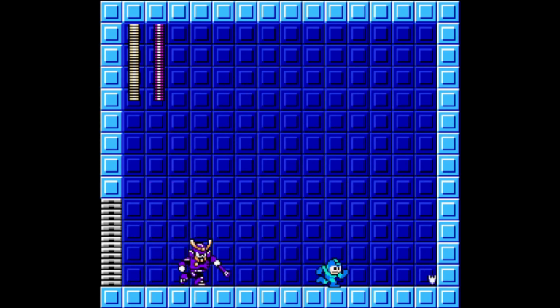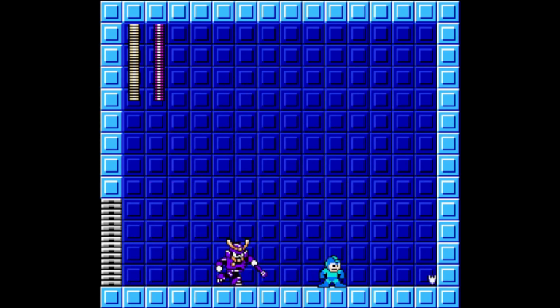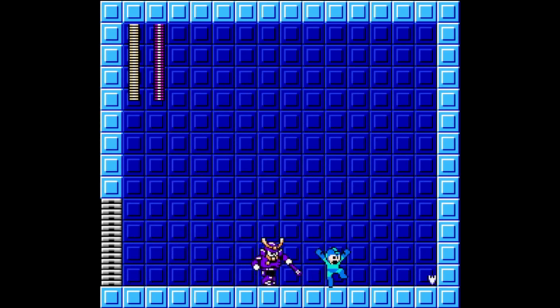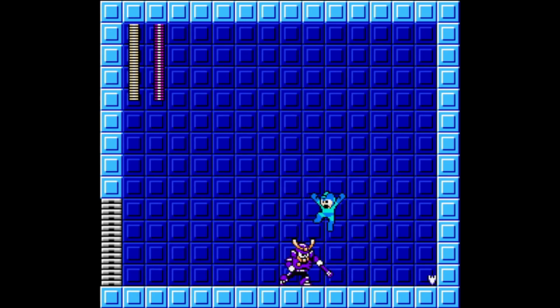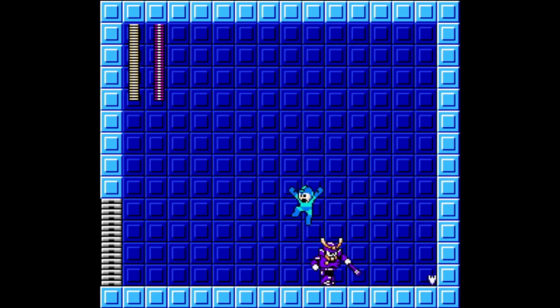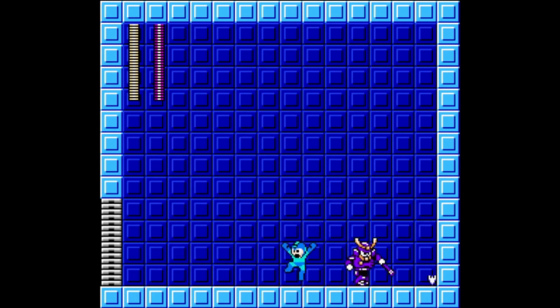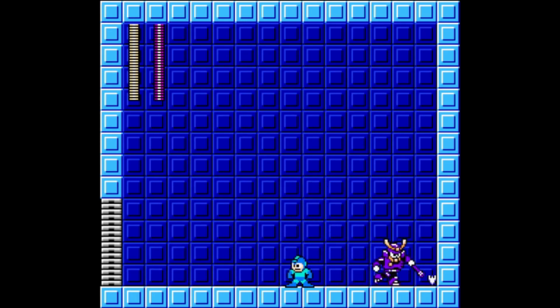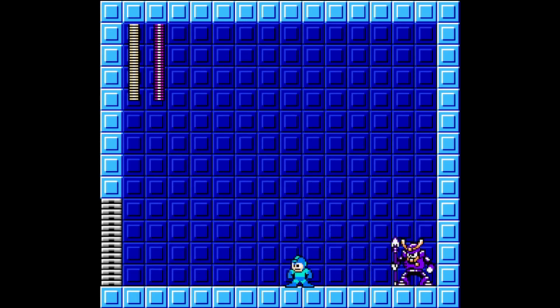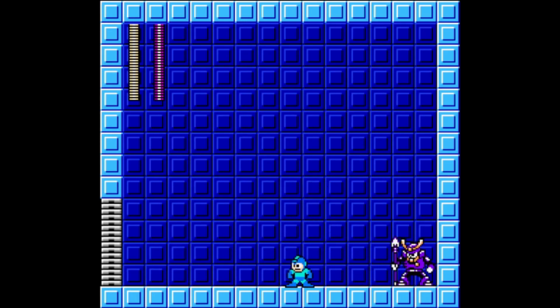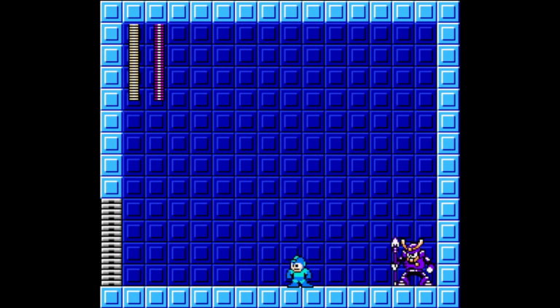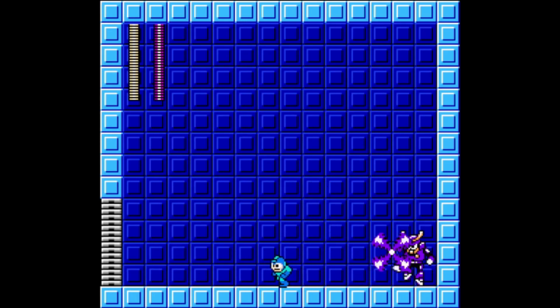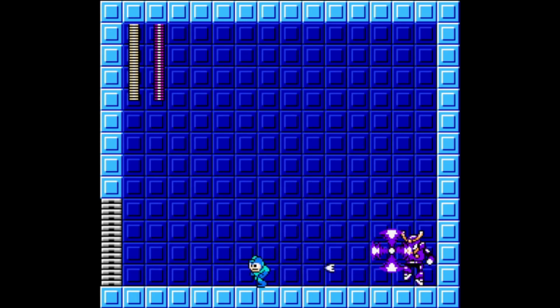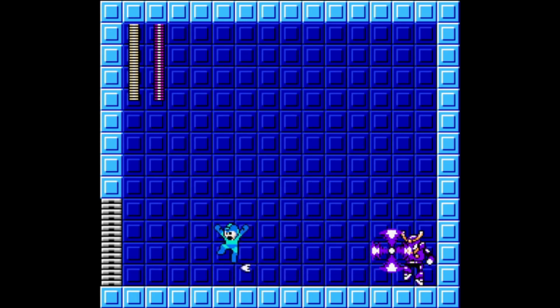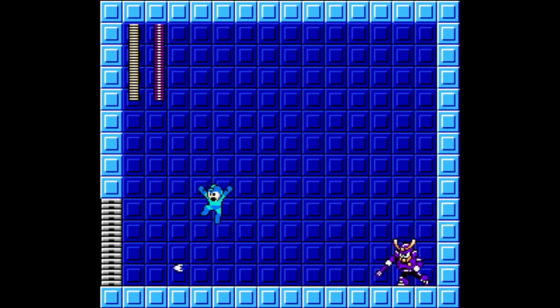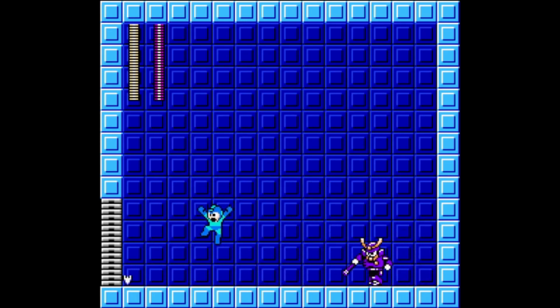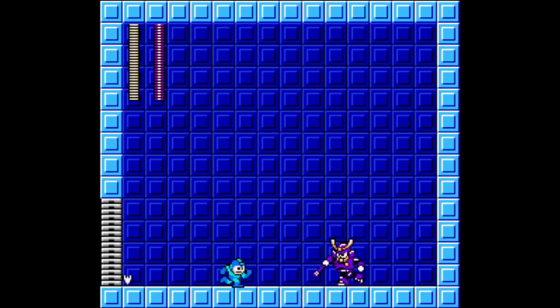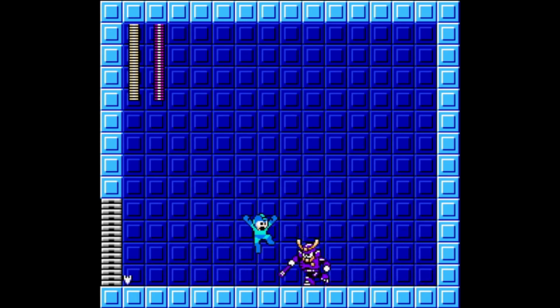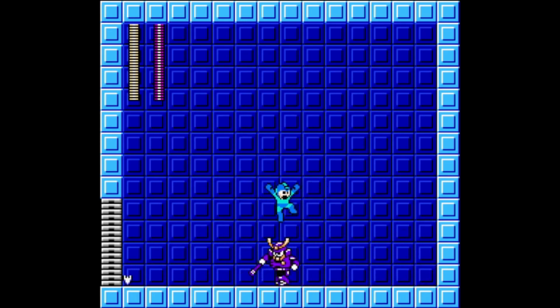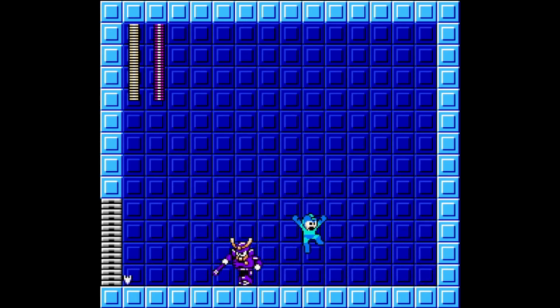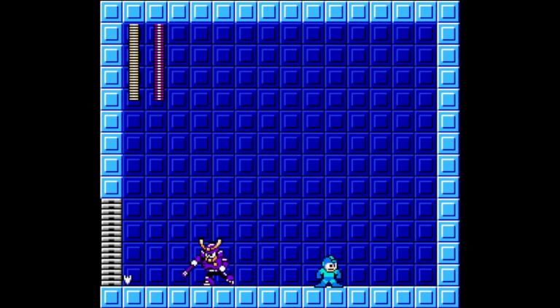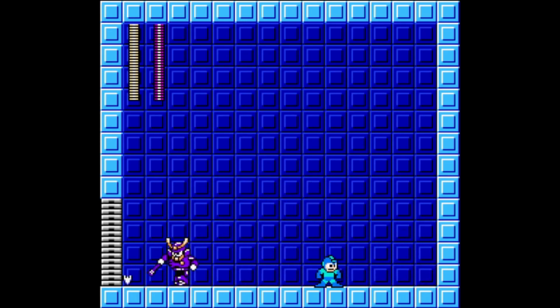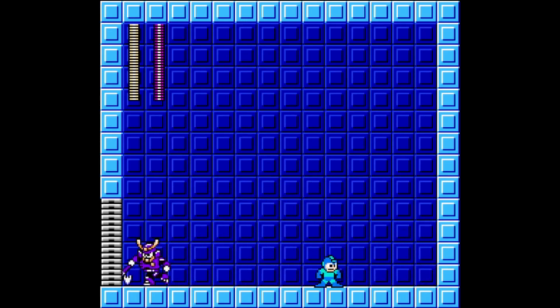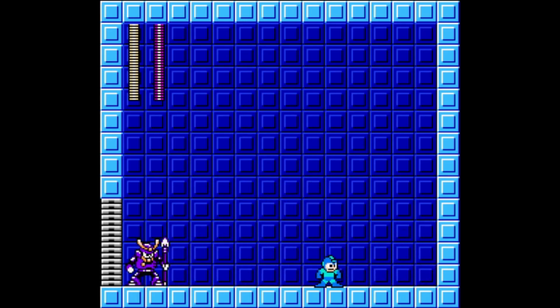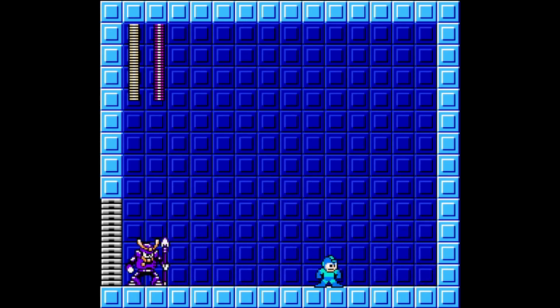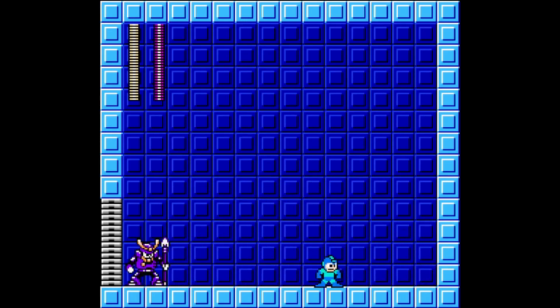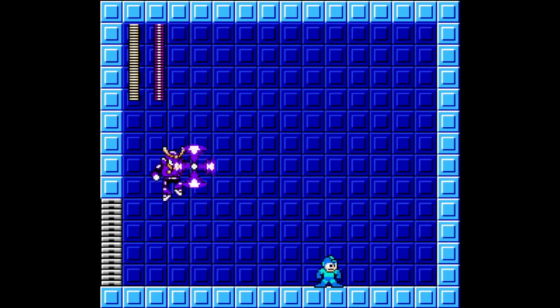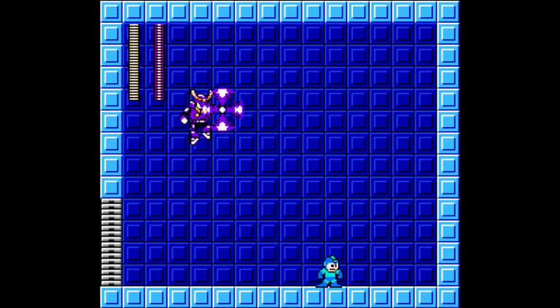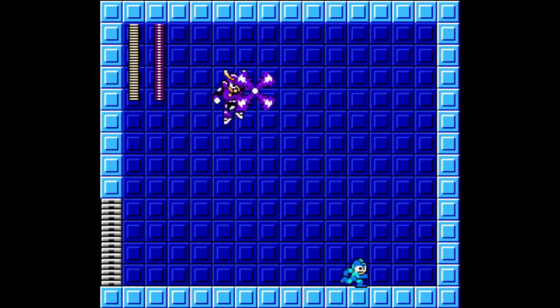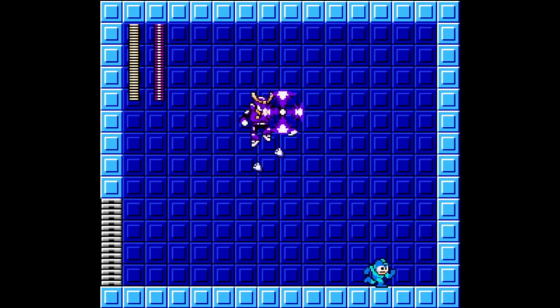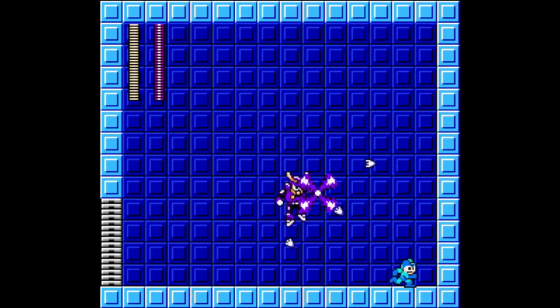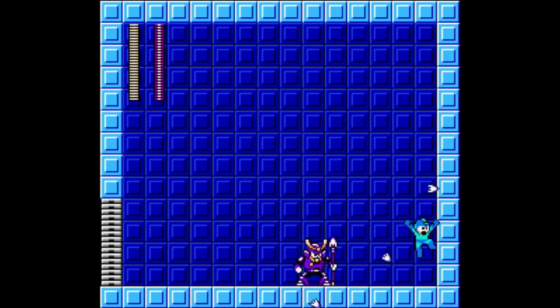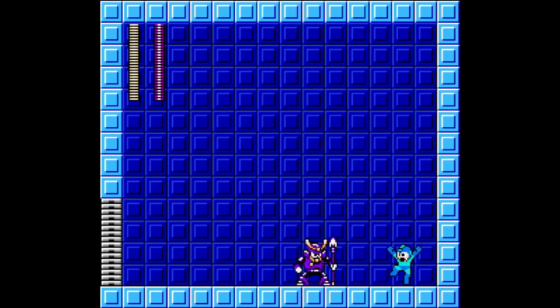So to avoid Yamato Man, jump over his spear, then jump over him. Overall, Yamato Man is pretty straightforward since he only has two attacks. He's as straight as a spear.